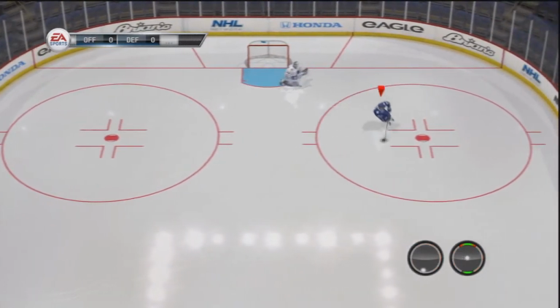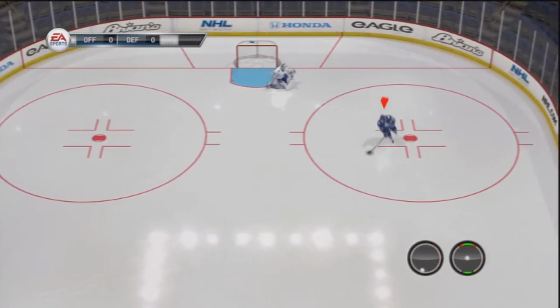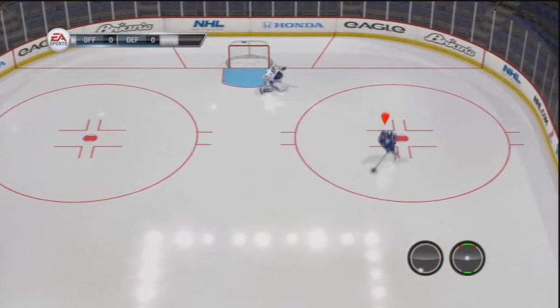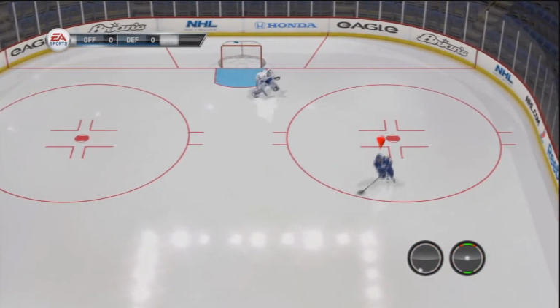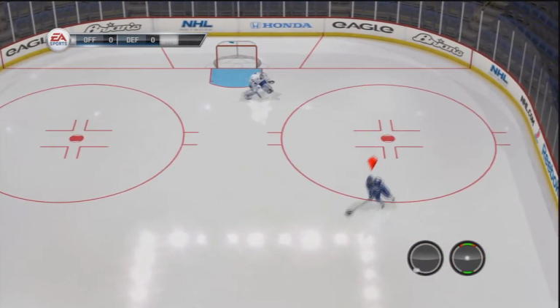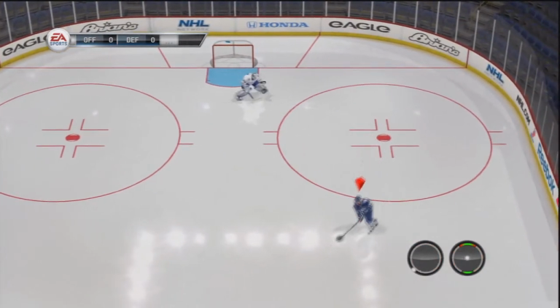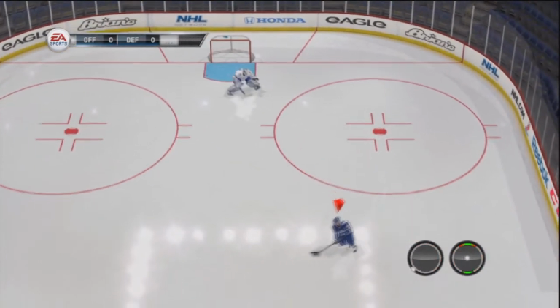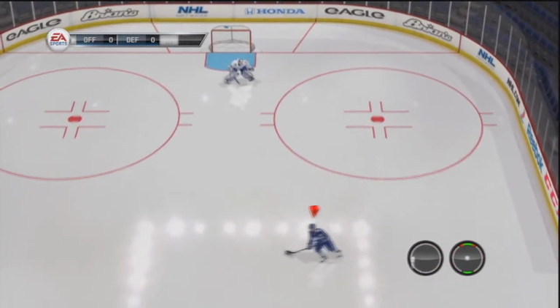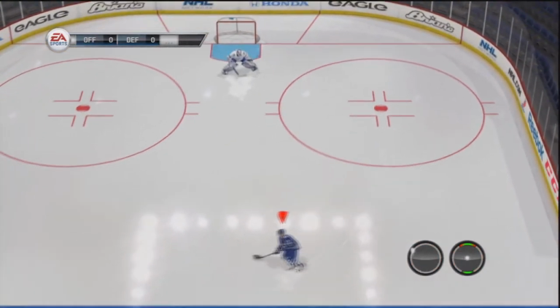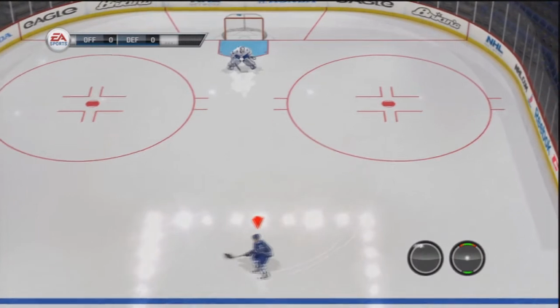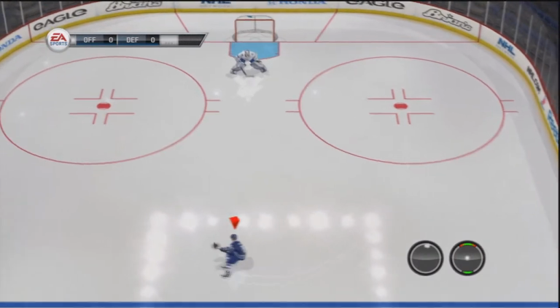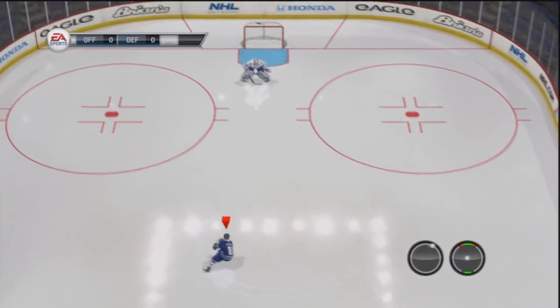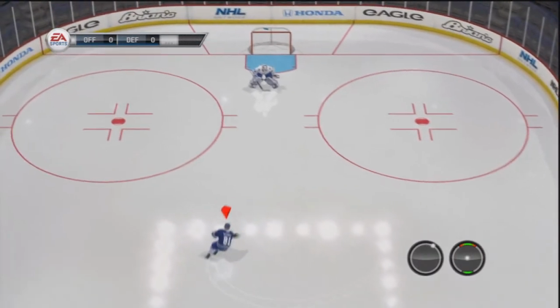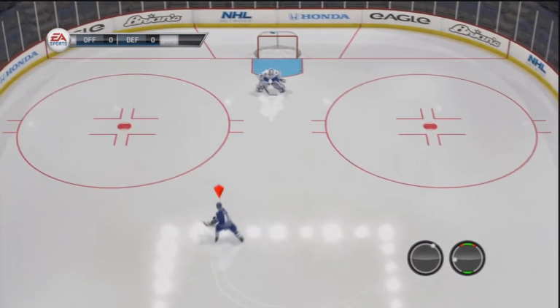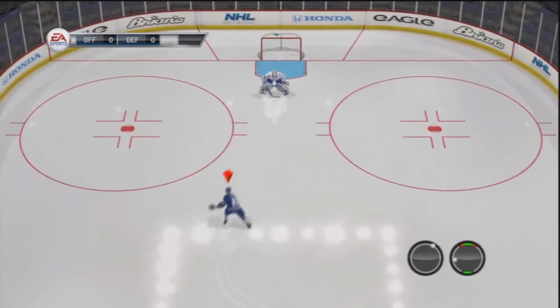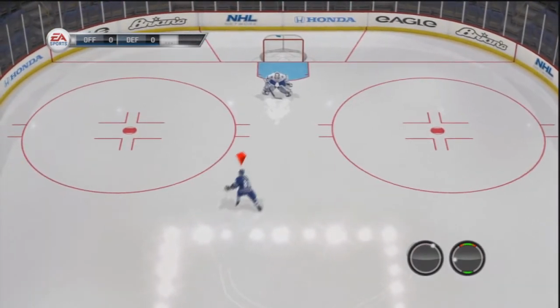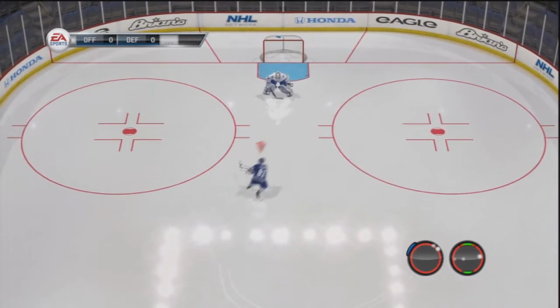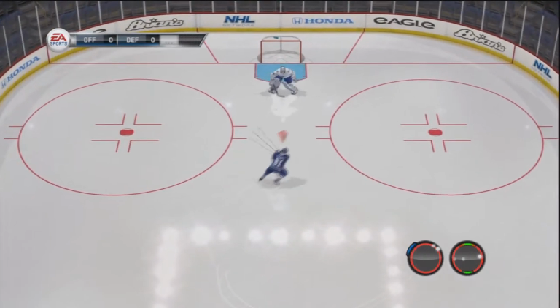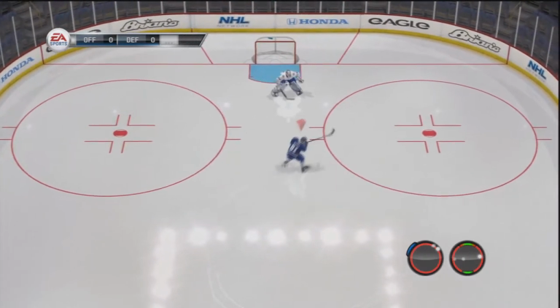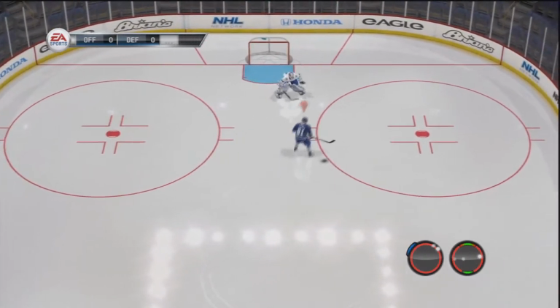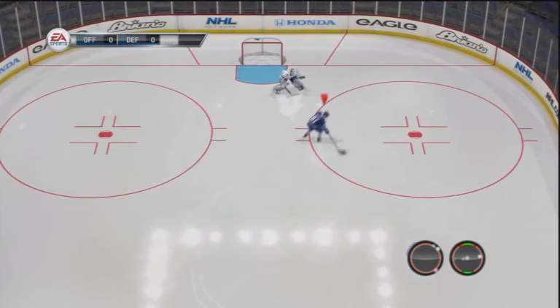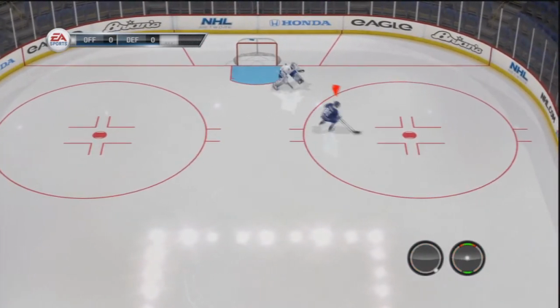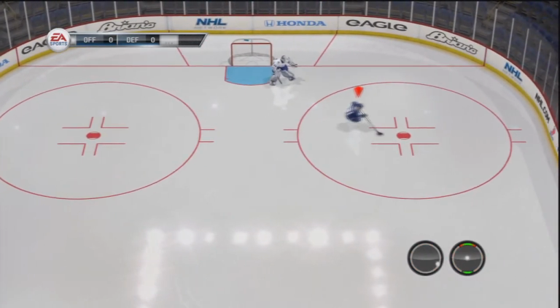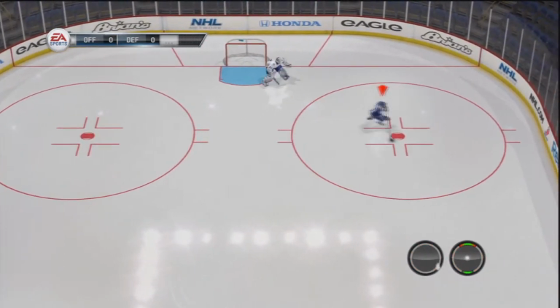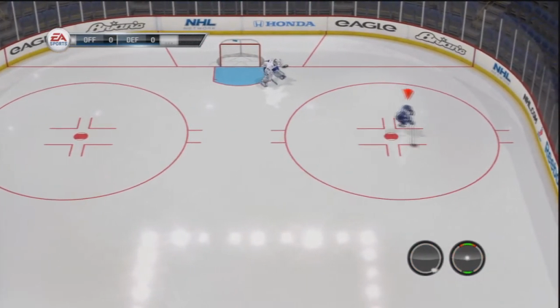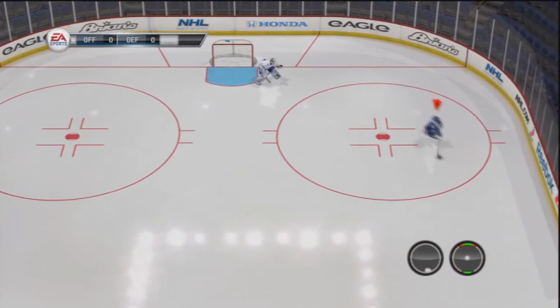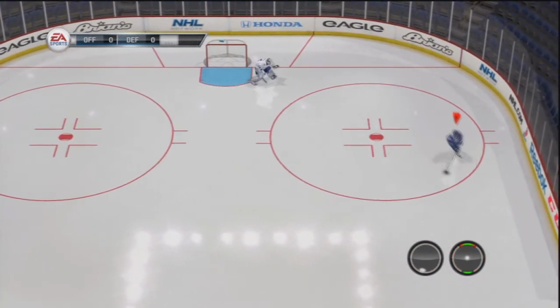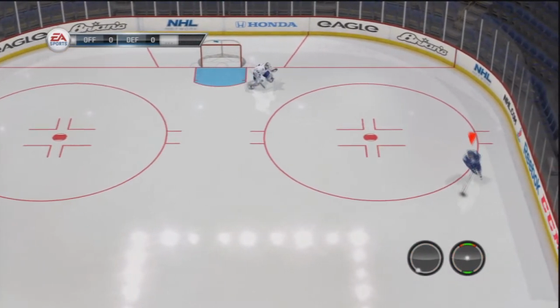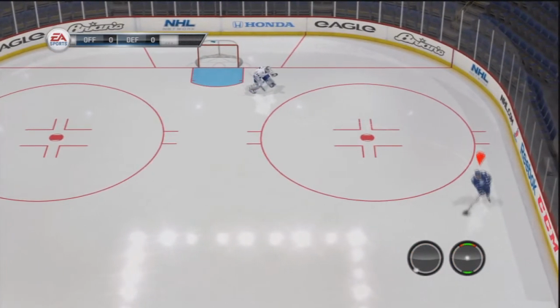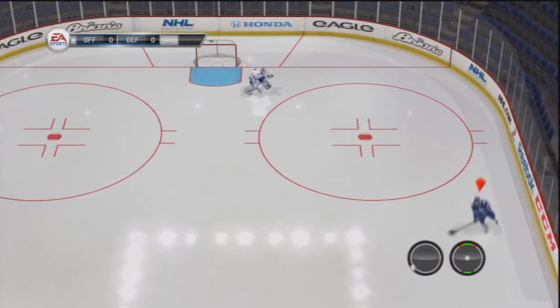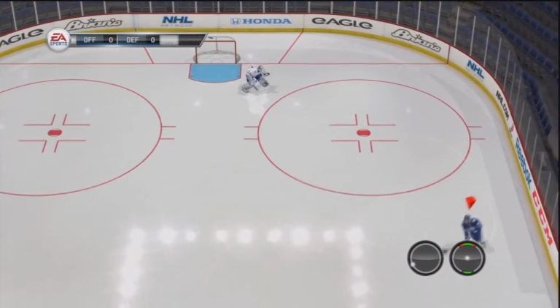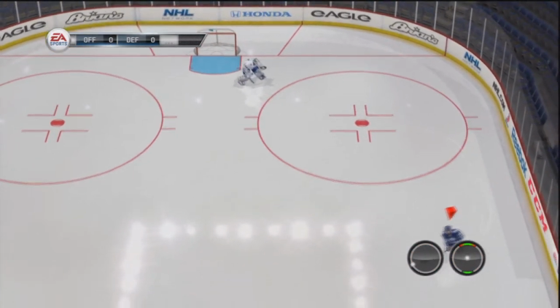You want to go left to your backhand, hit bumper, and then right on your right stick — that's how you do it. That one is very simple.